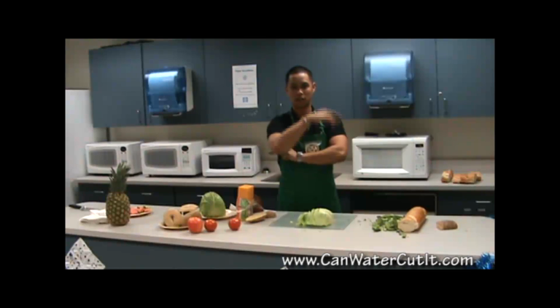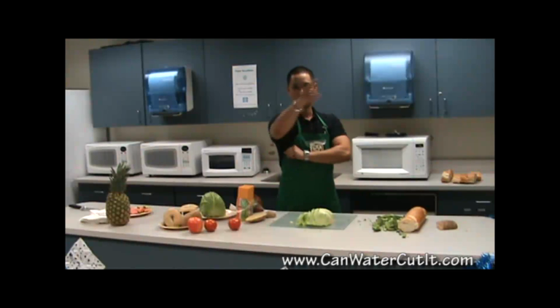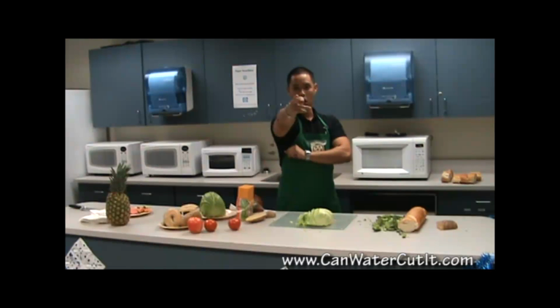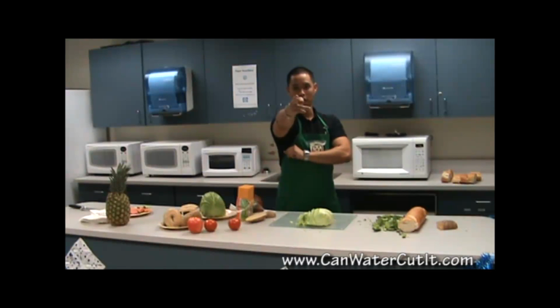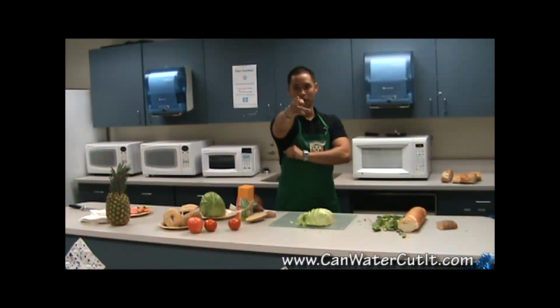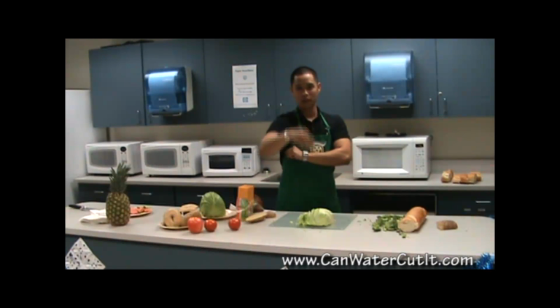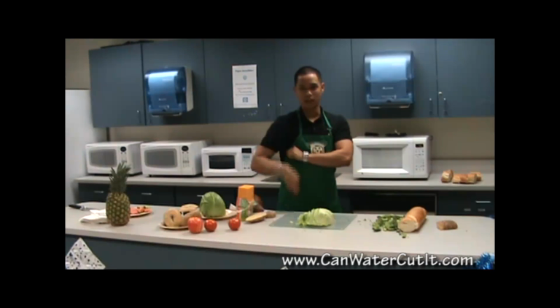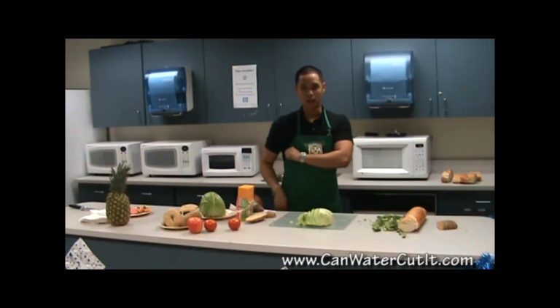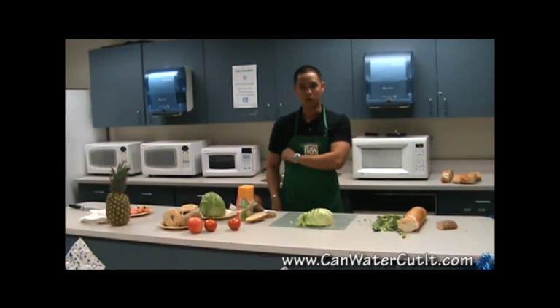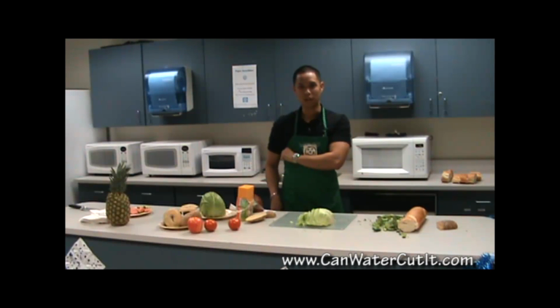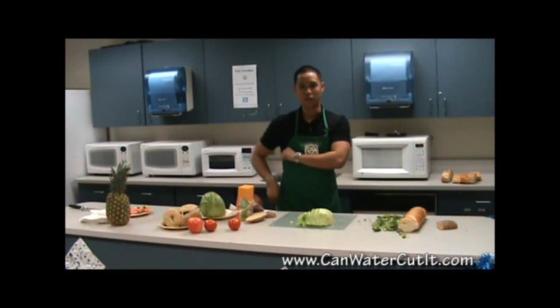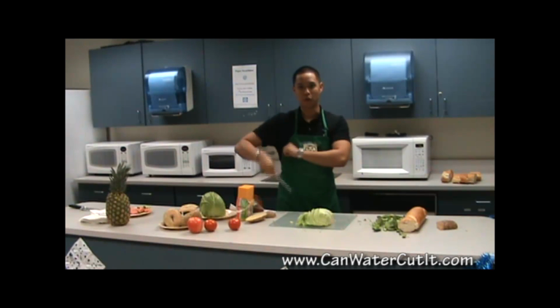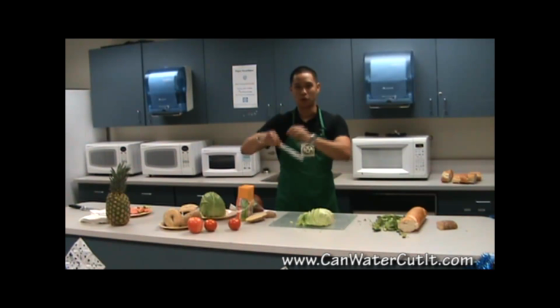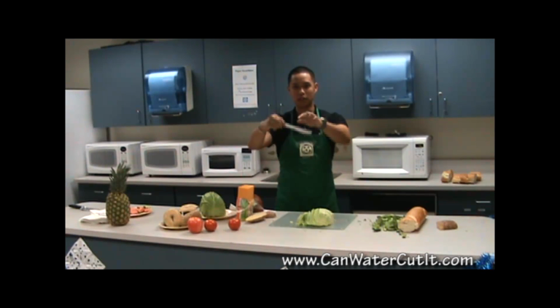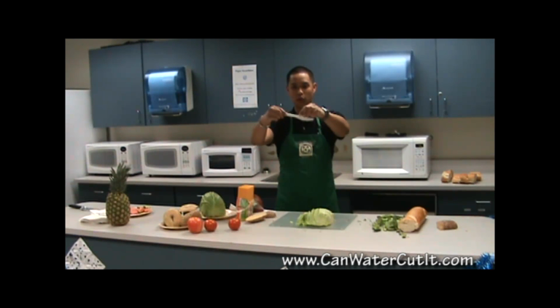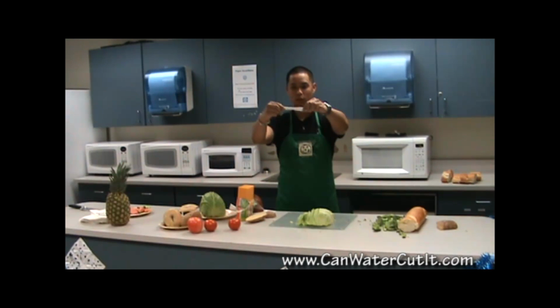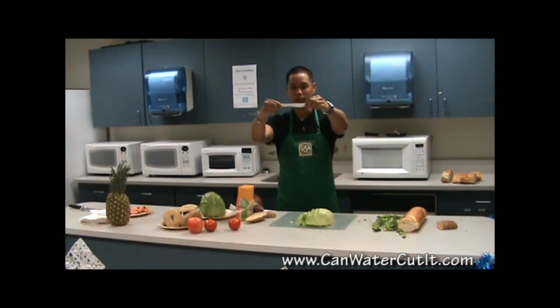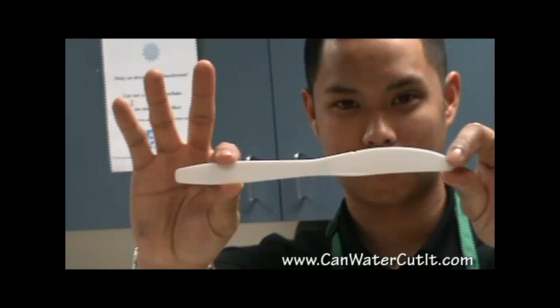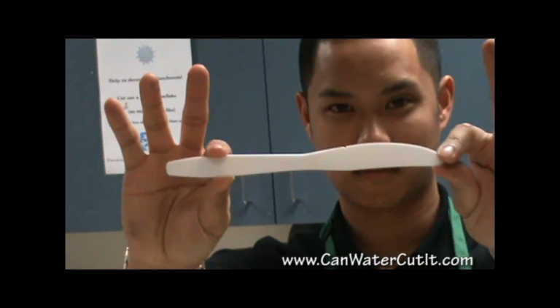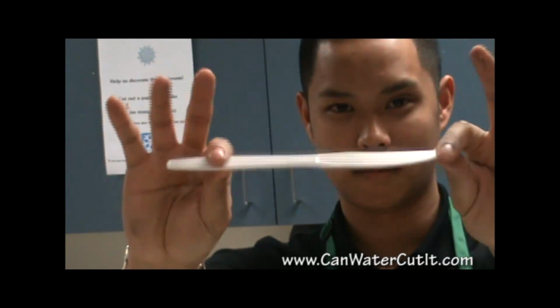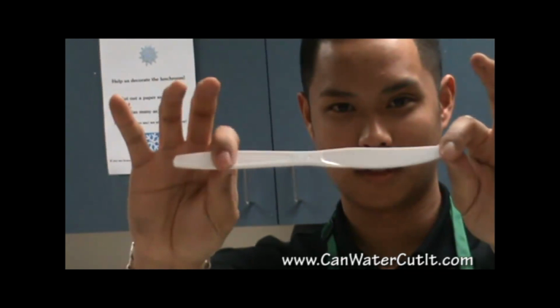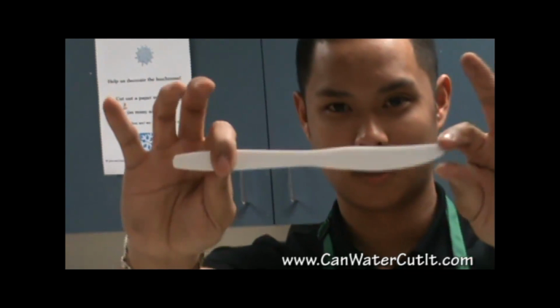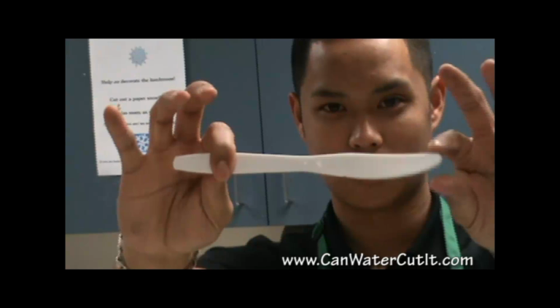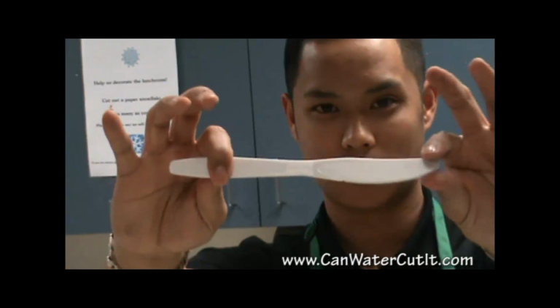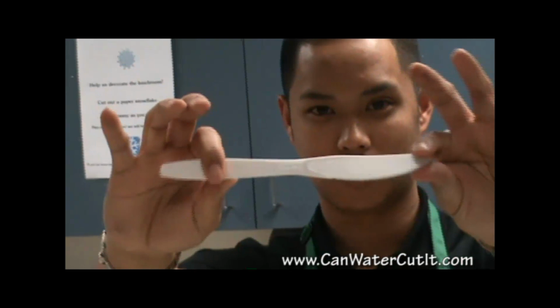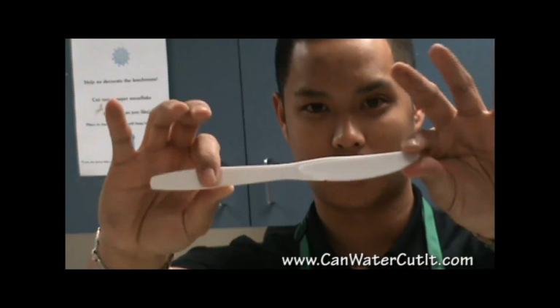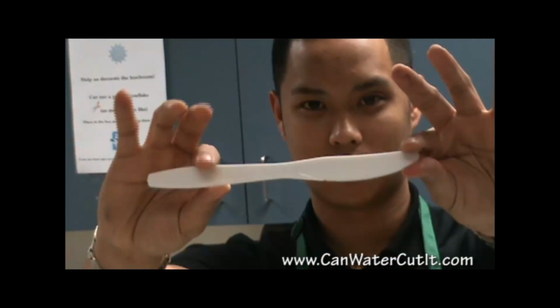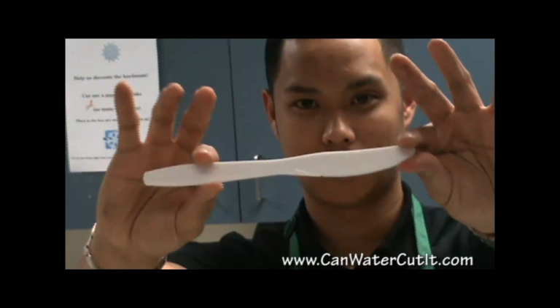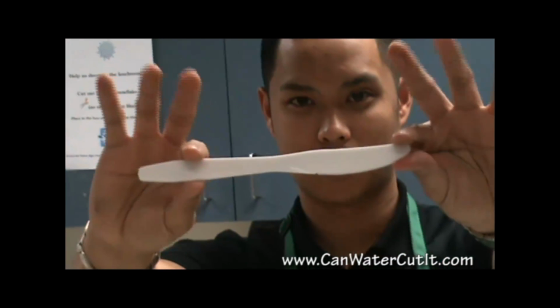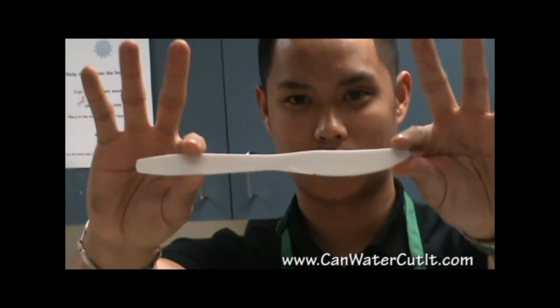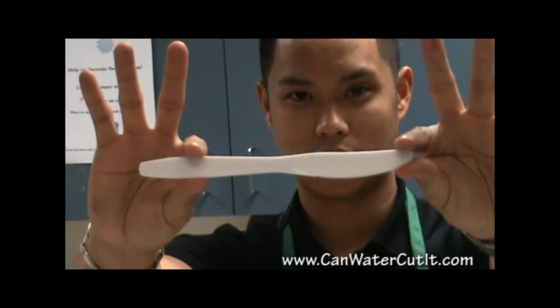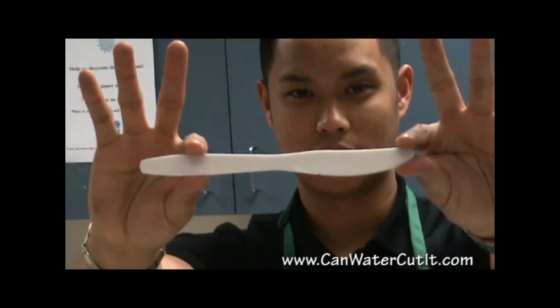Call now, and we'll even throw in the original Super Blade 1000.